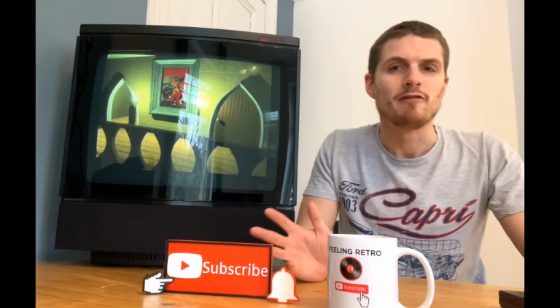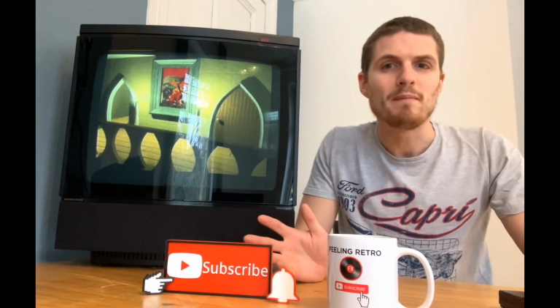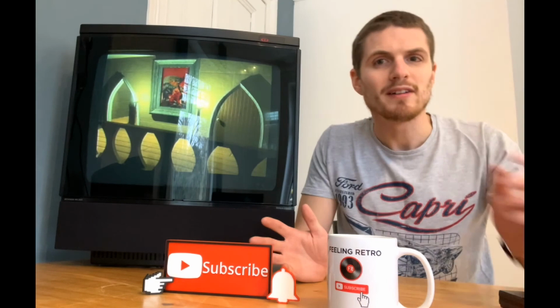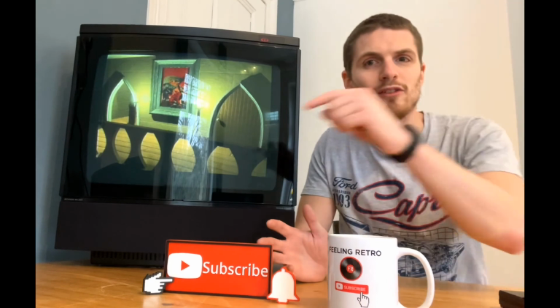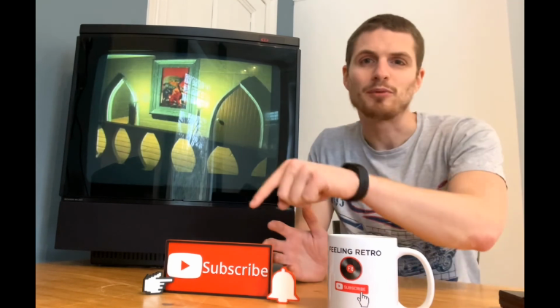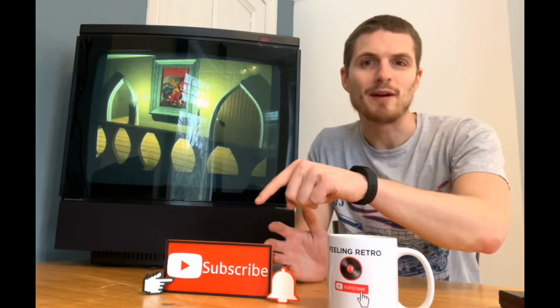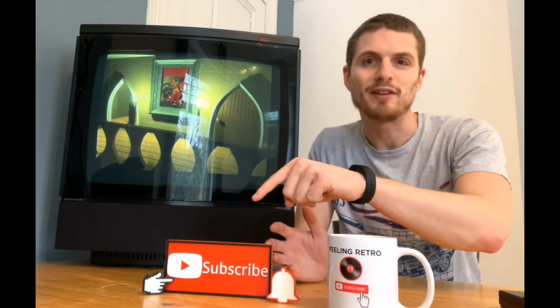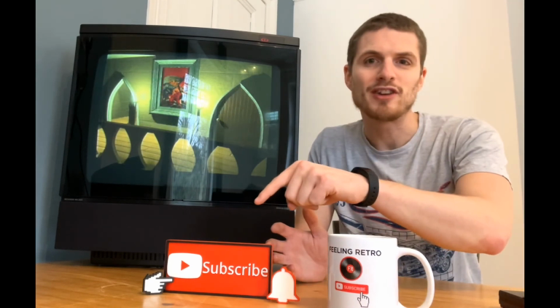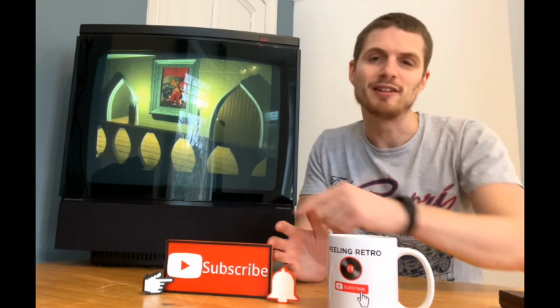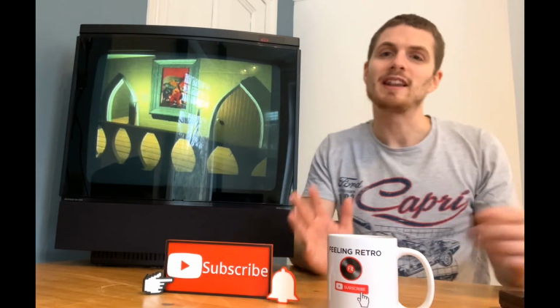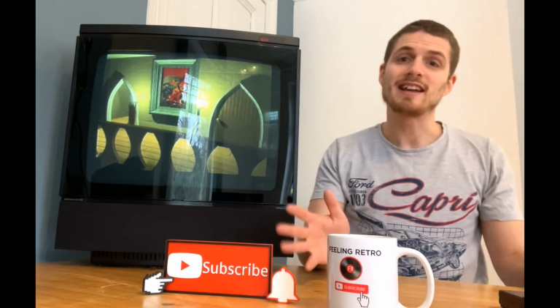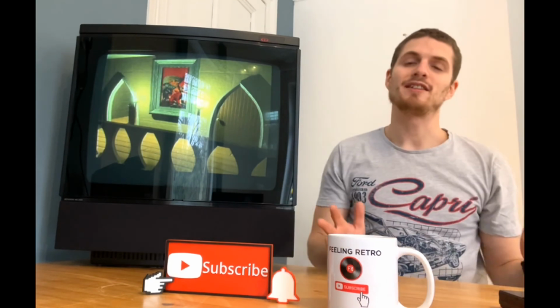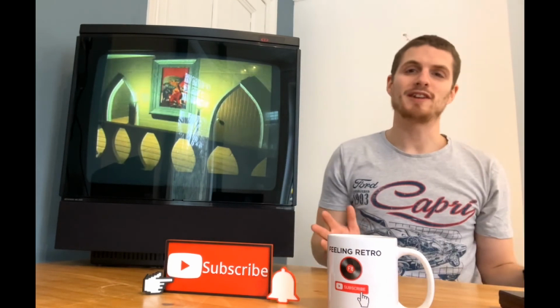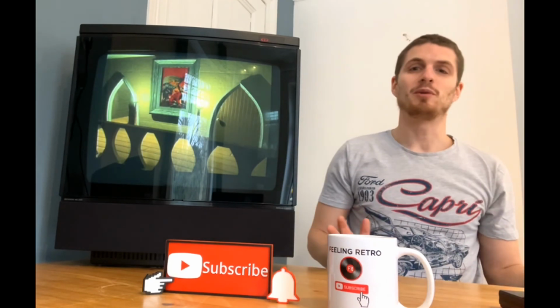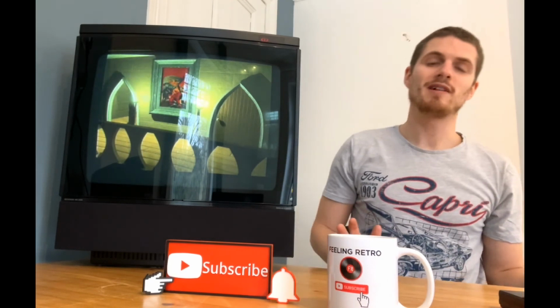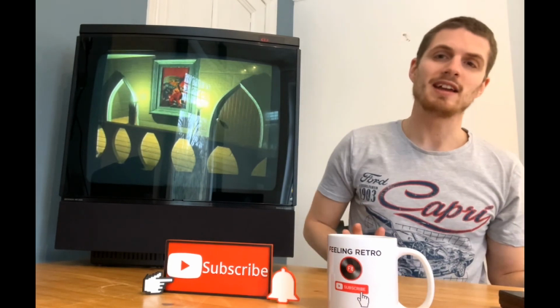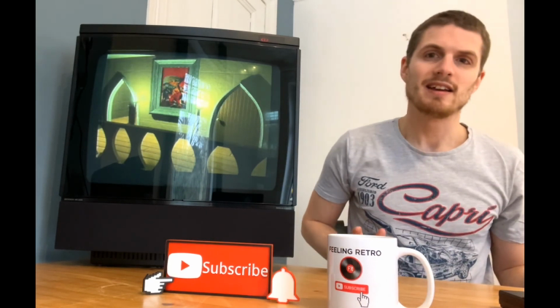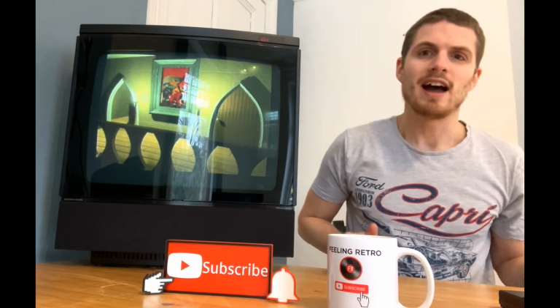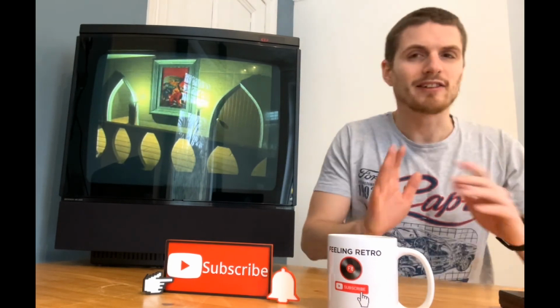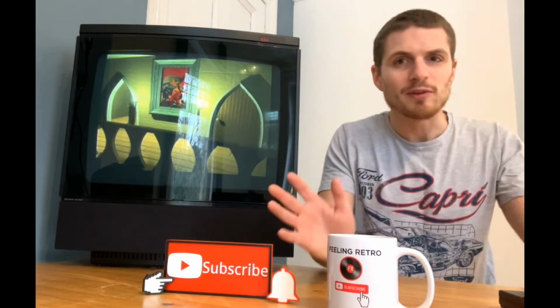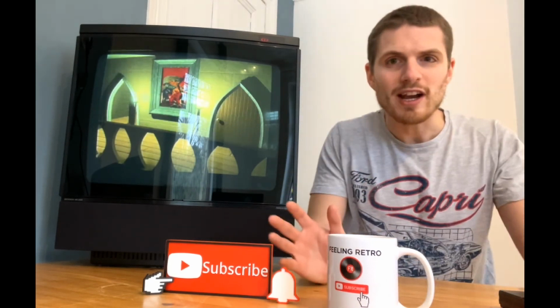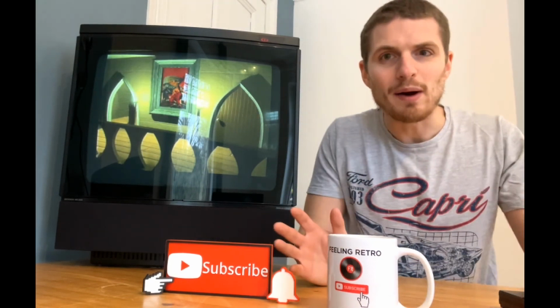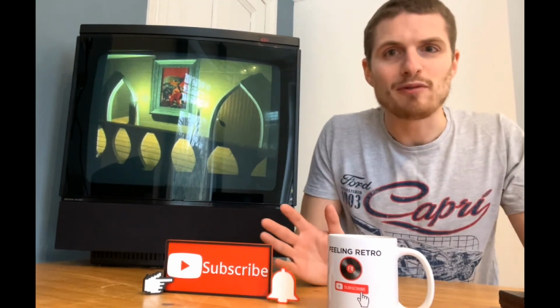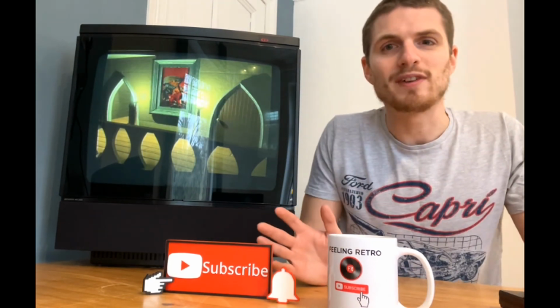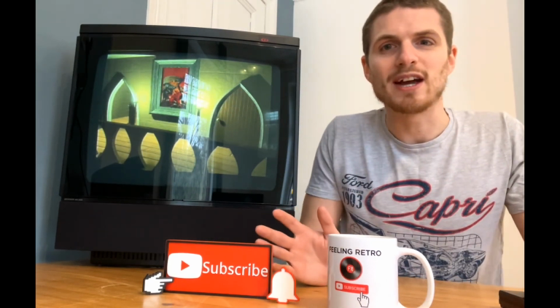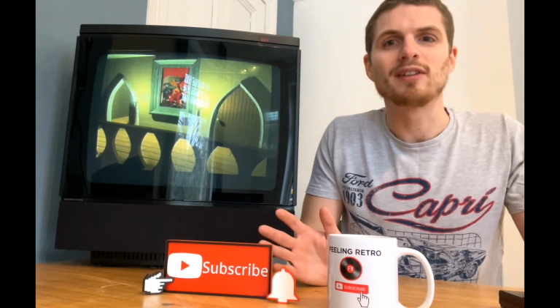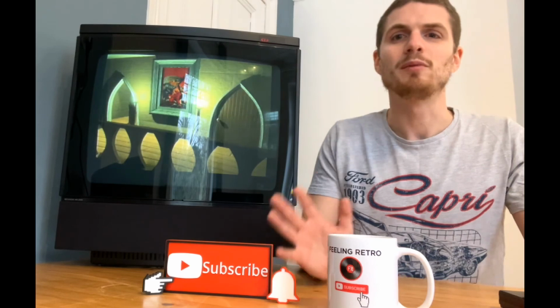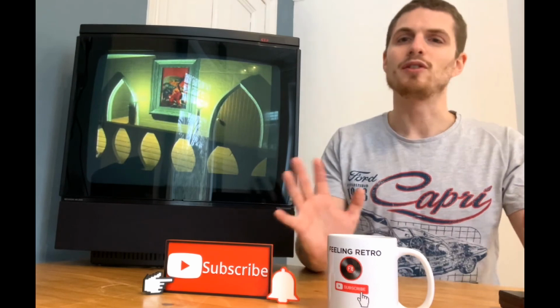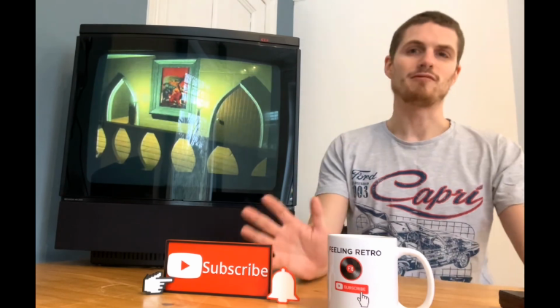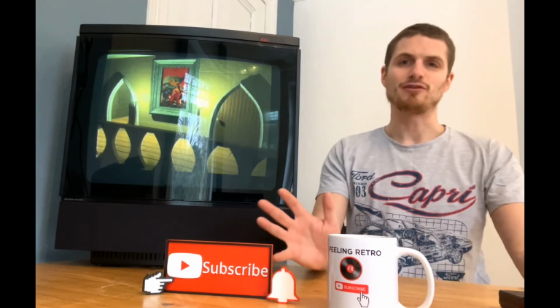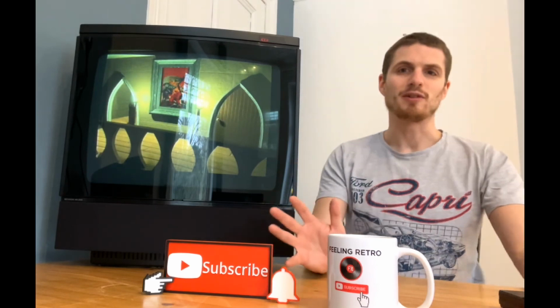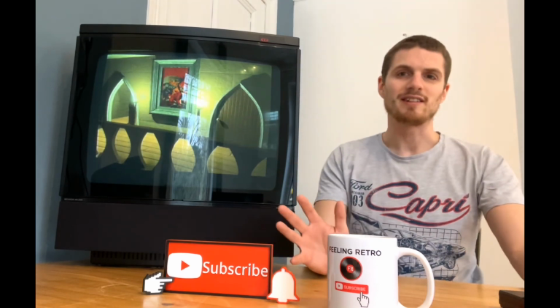Remember, subscribe to the channel if you're liking this video already and go and check out our other videos with other retro goodies.